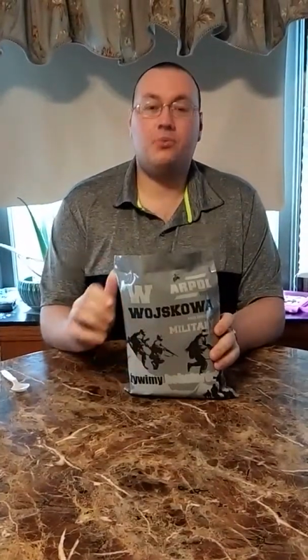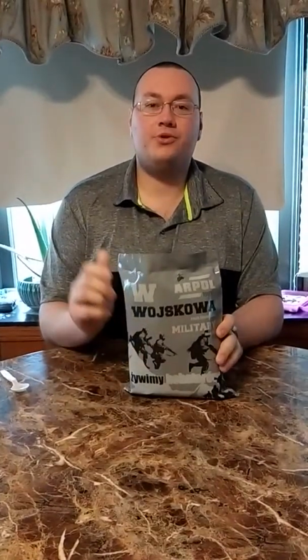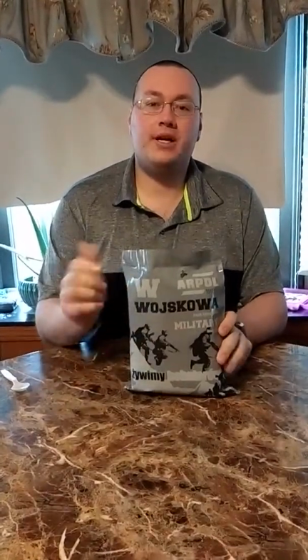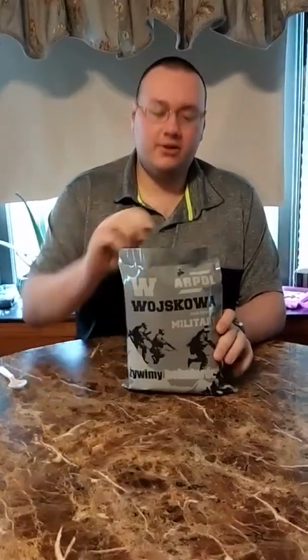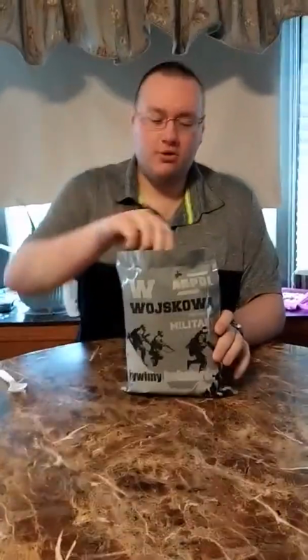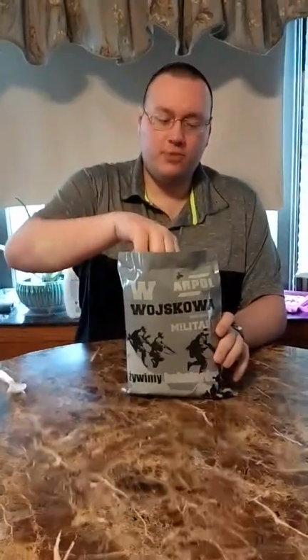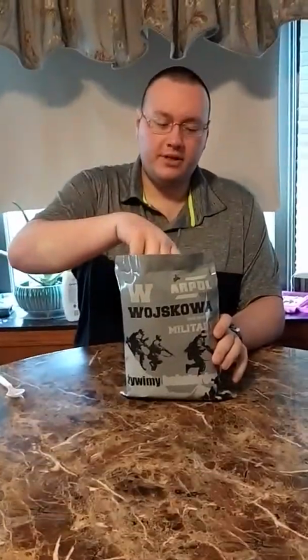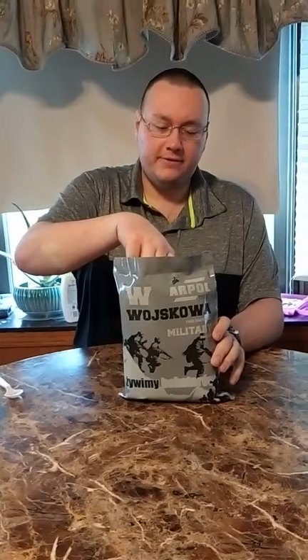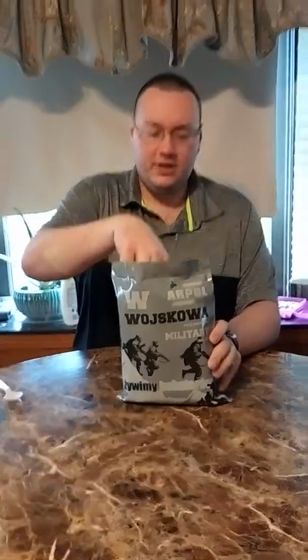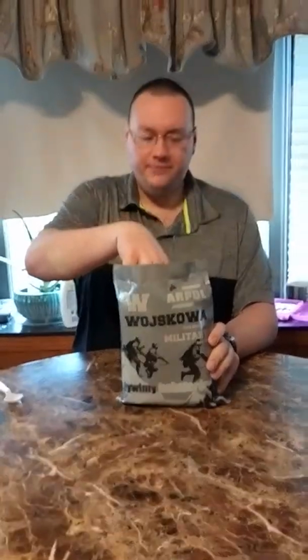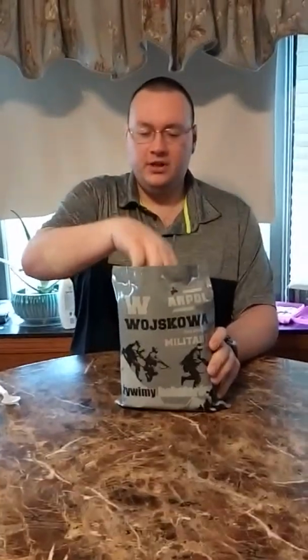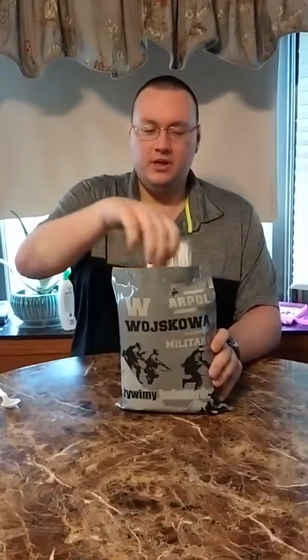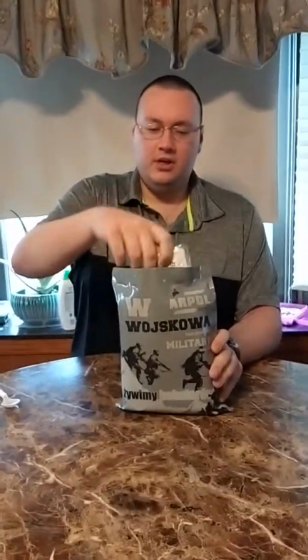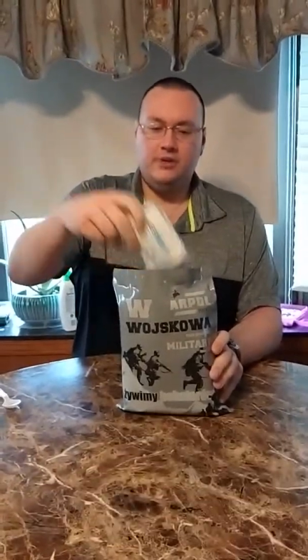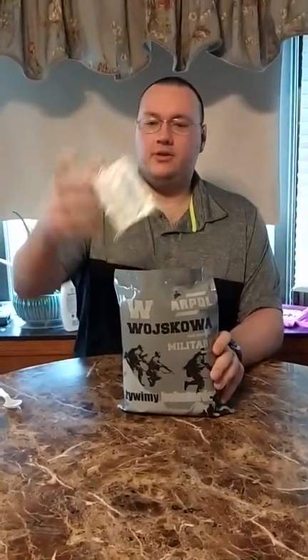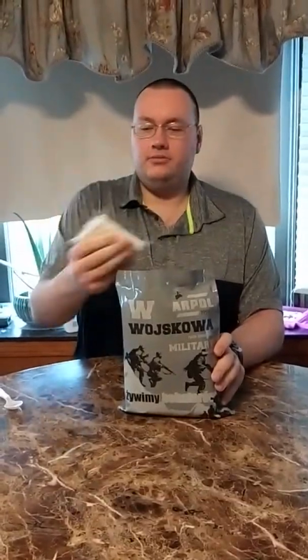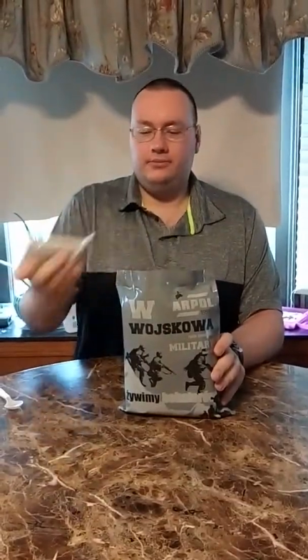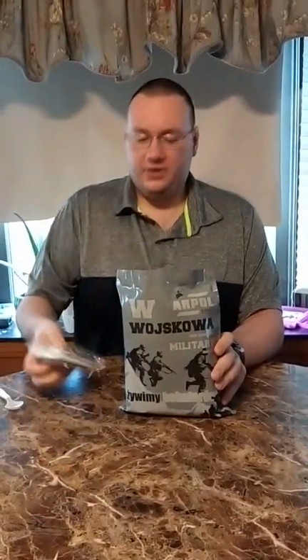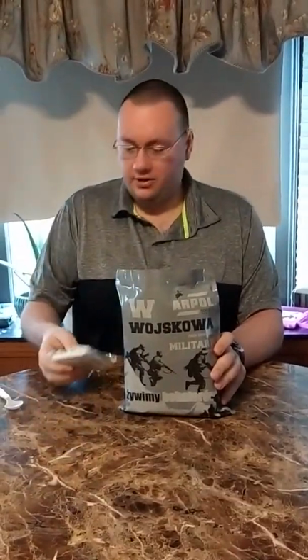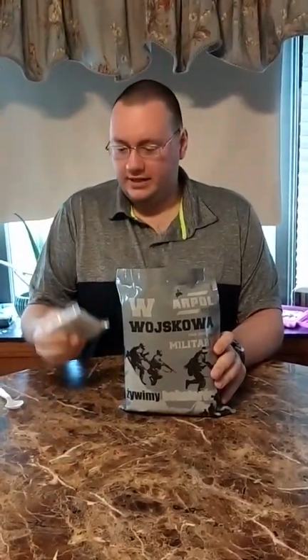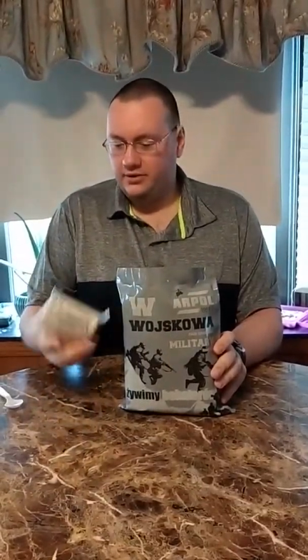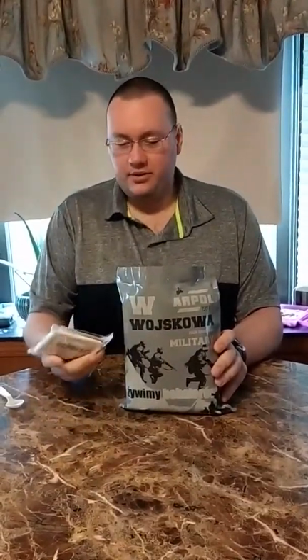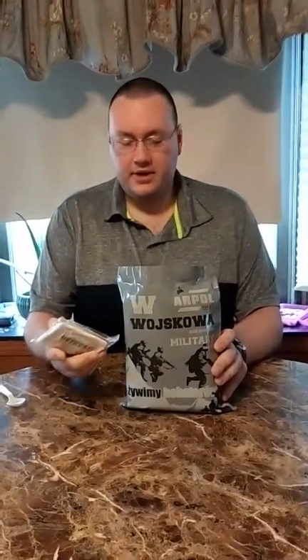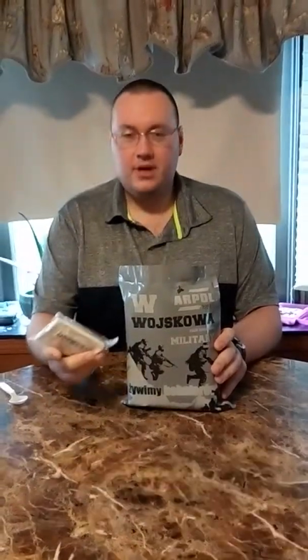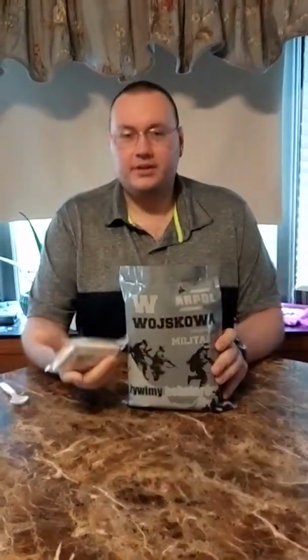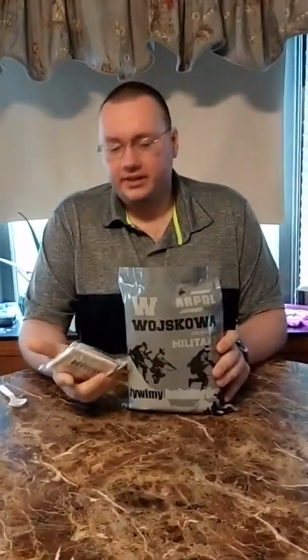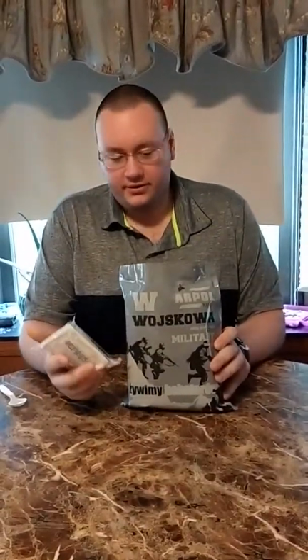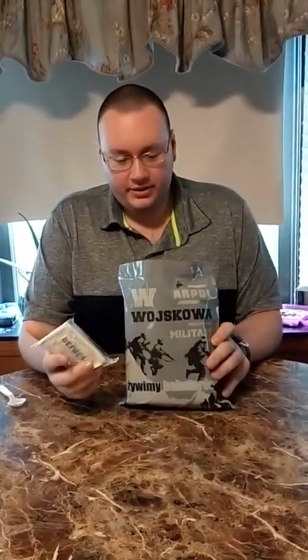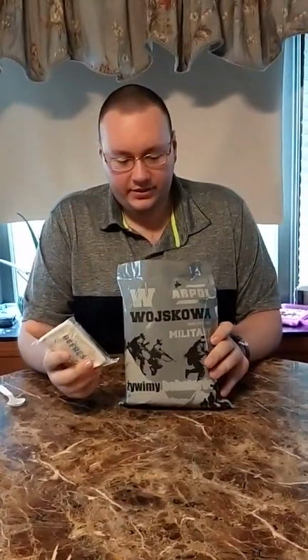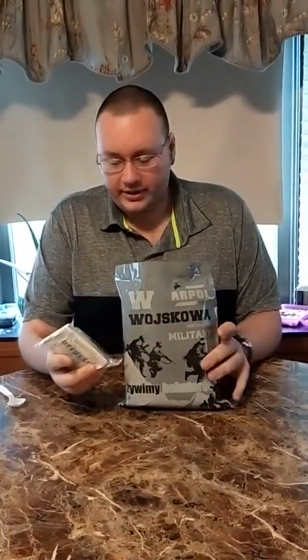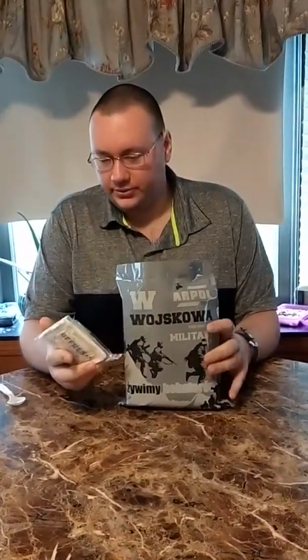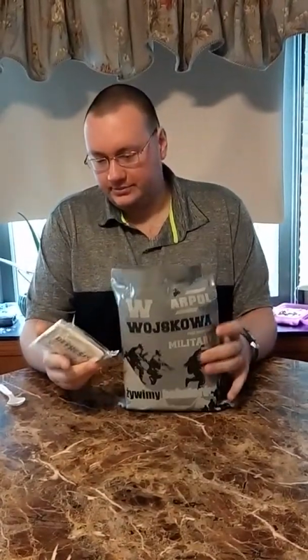I've been trying to get a hold of one of these for a while. I'm going to go ahead and do the unboxing, and I'll do a taste test with it.